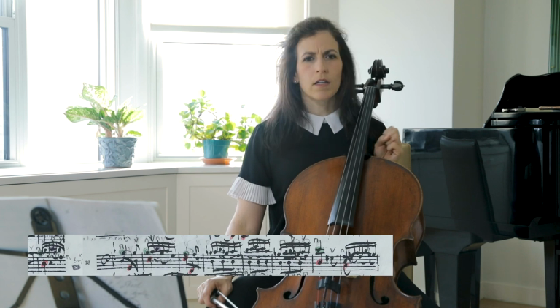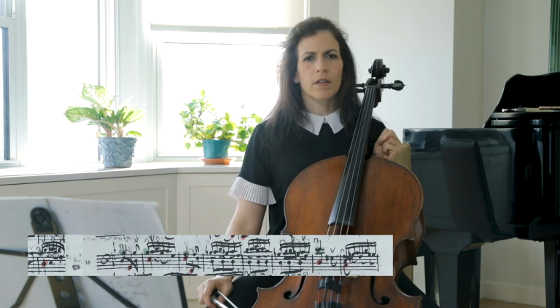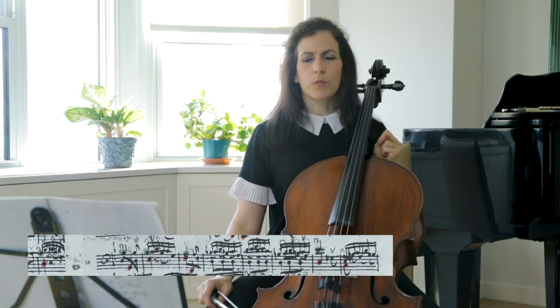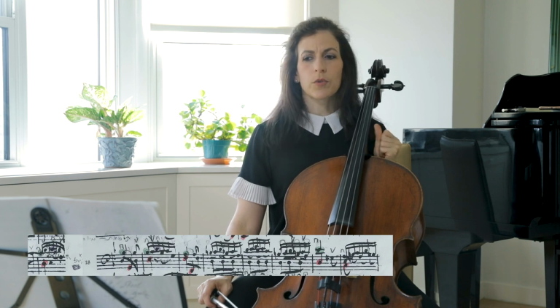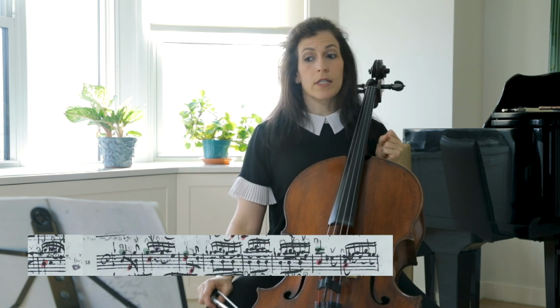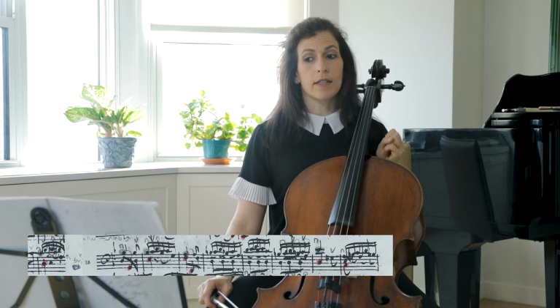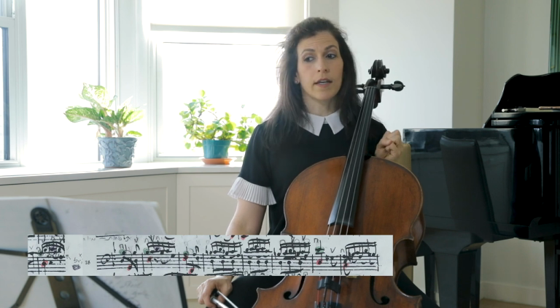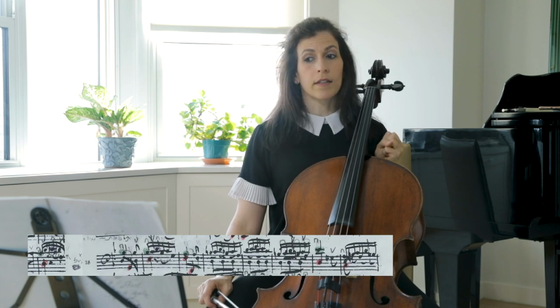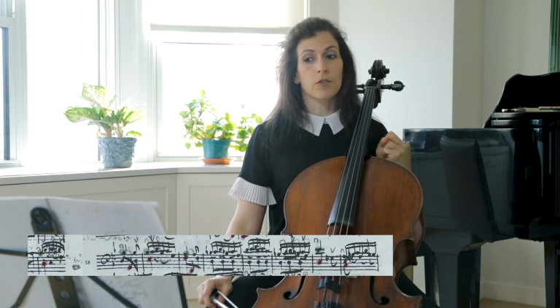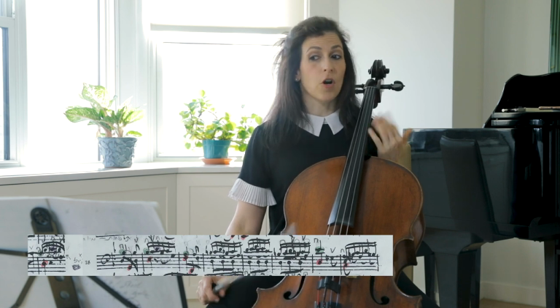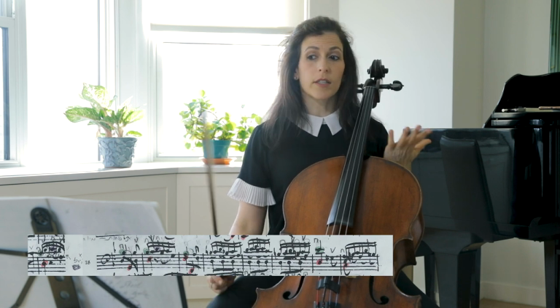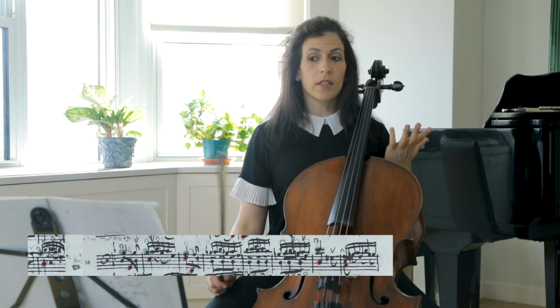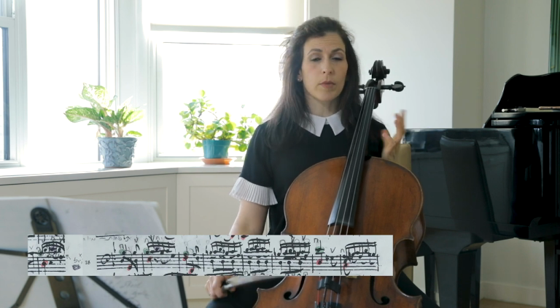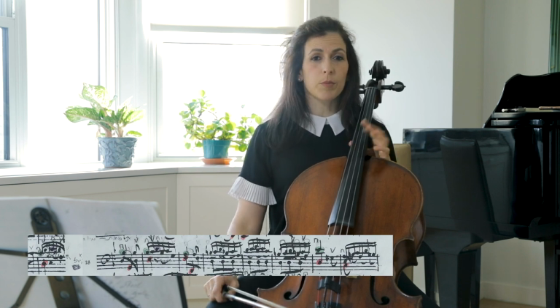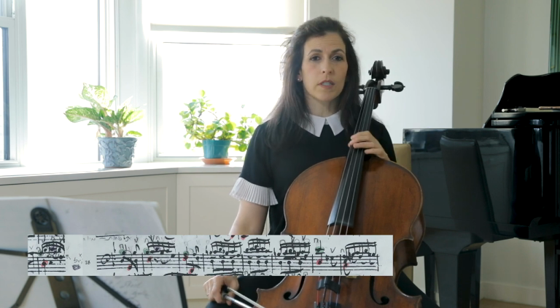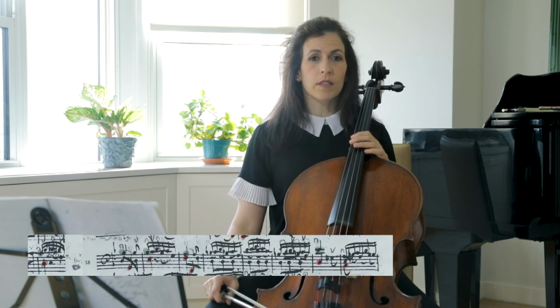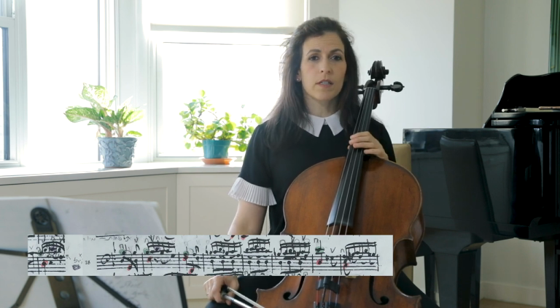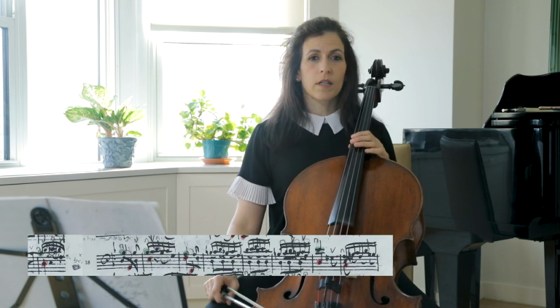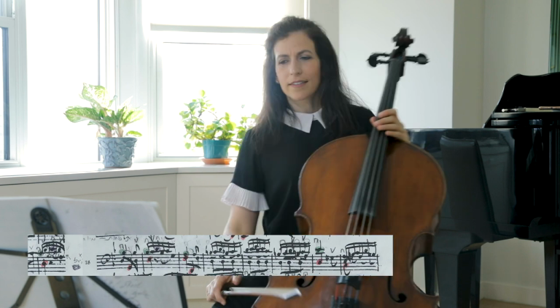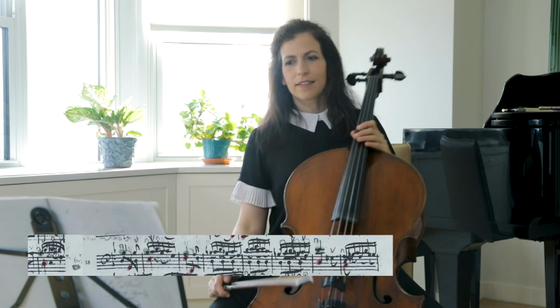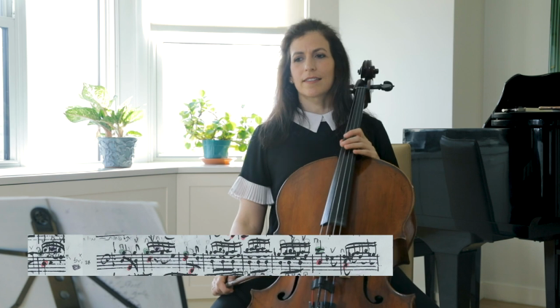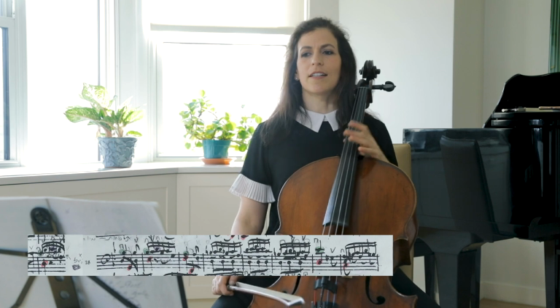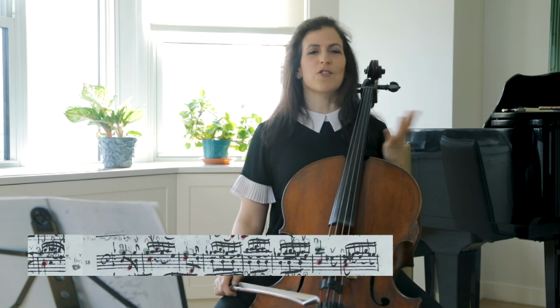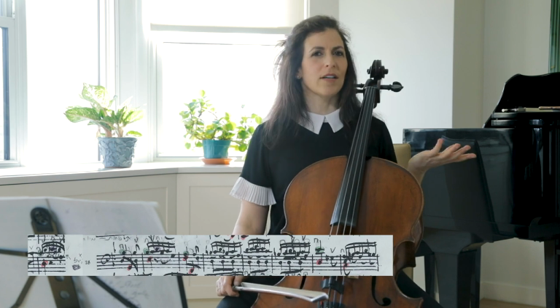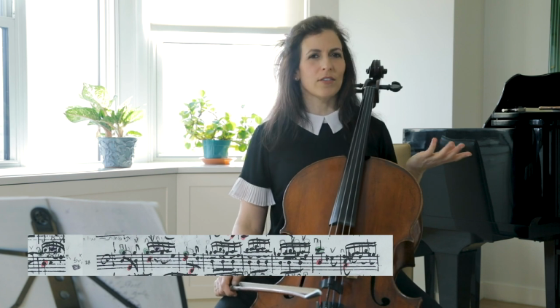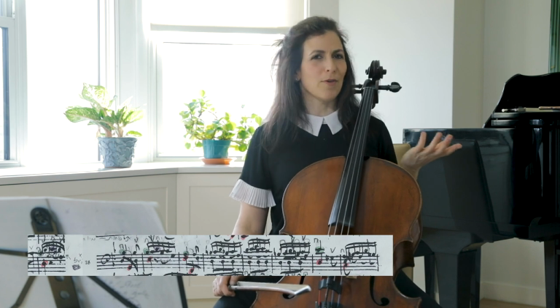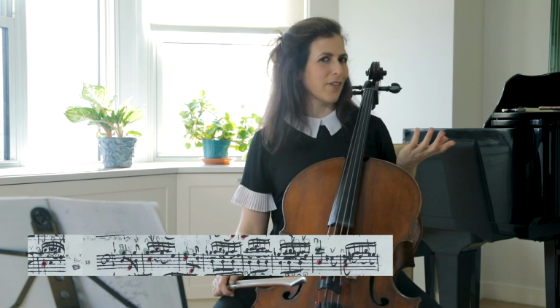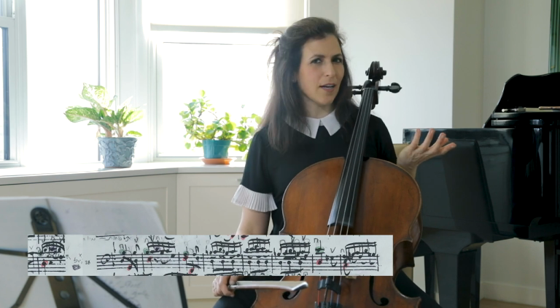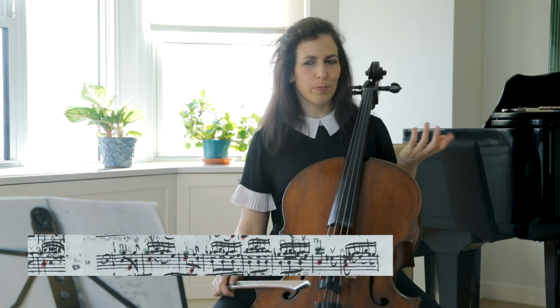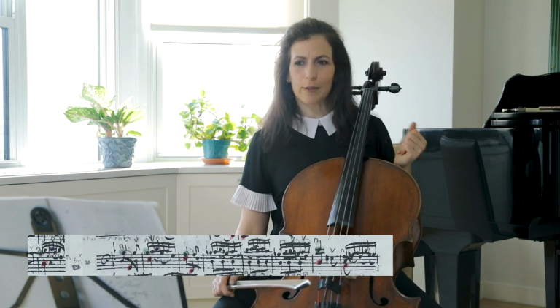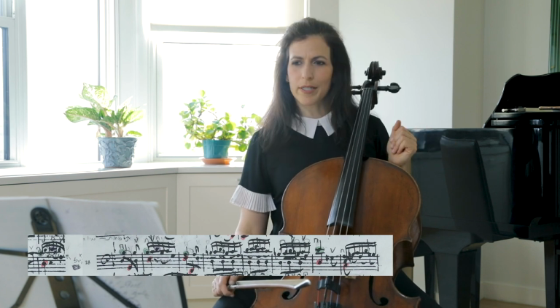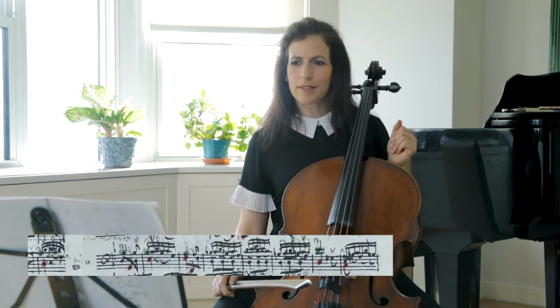Starting up to bar 18, the mood is again jolly in my opinion — and try even roughing it up a little bit.